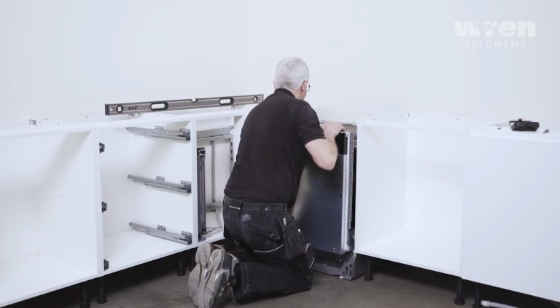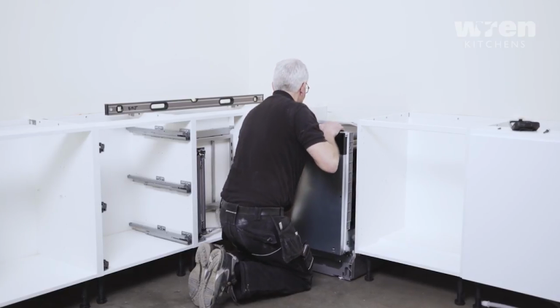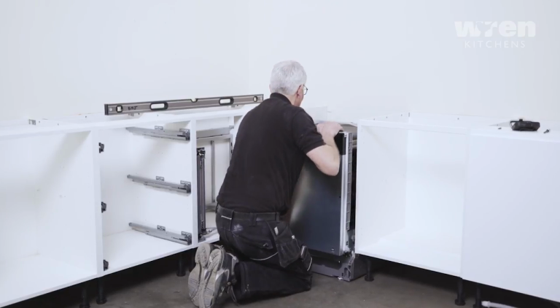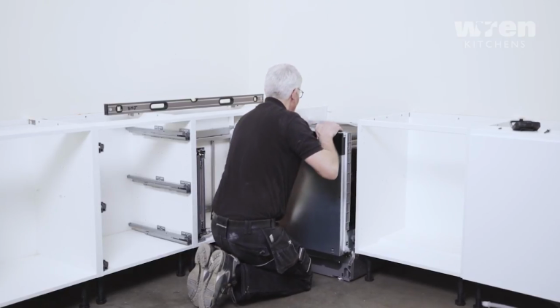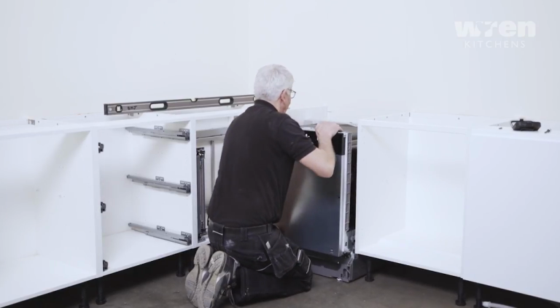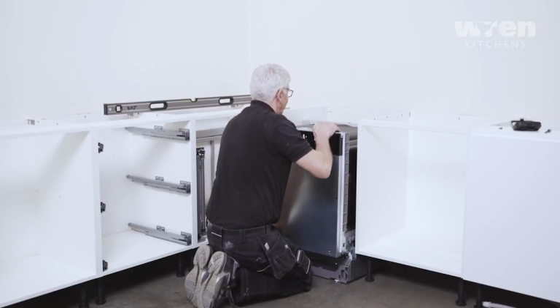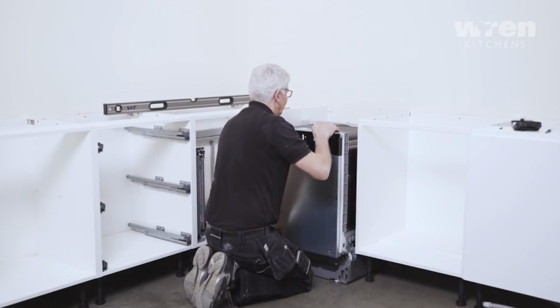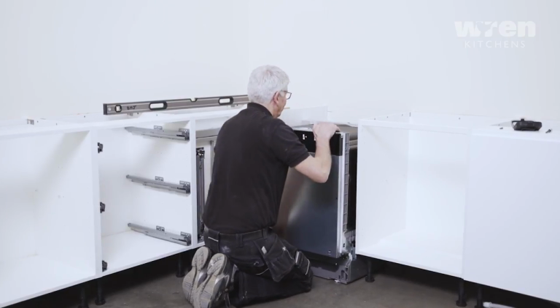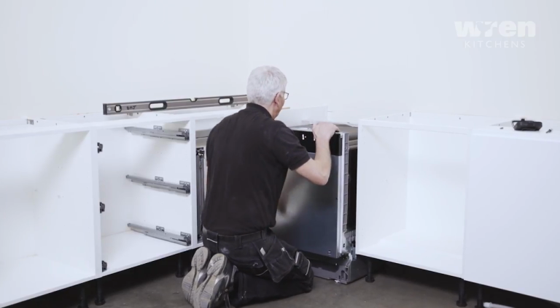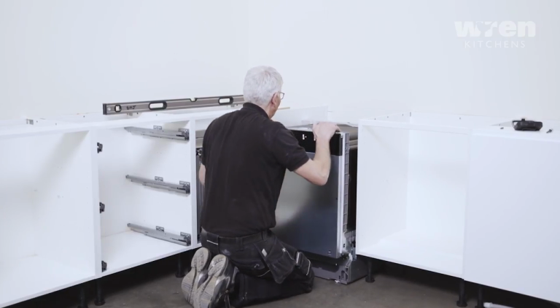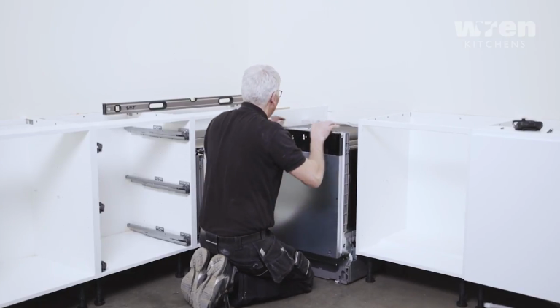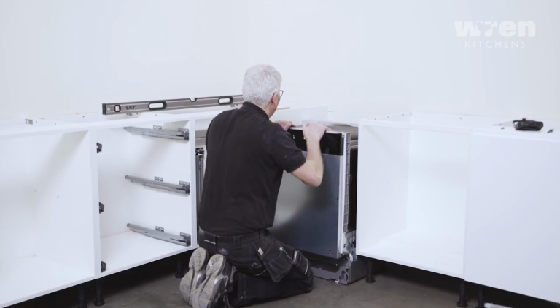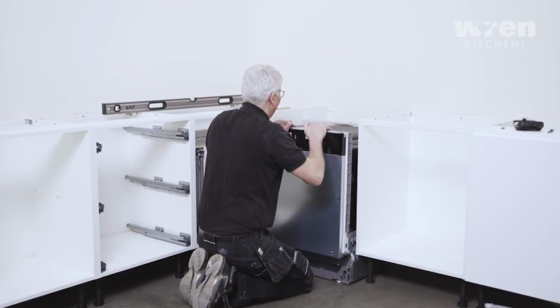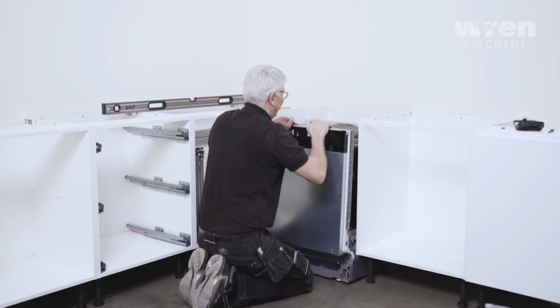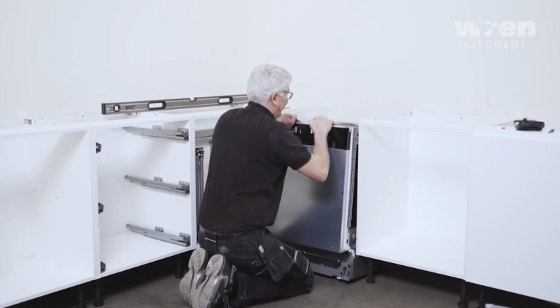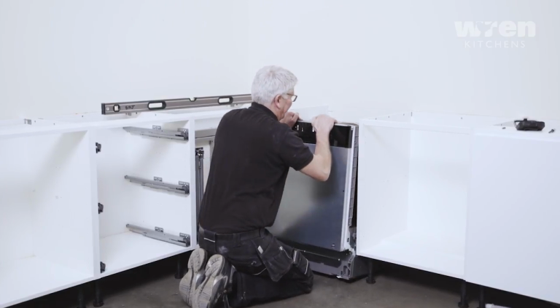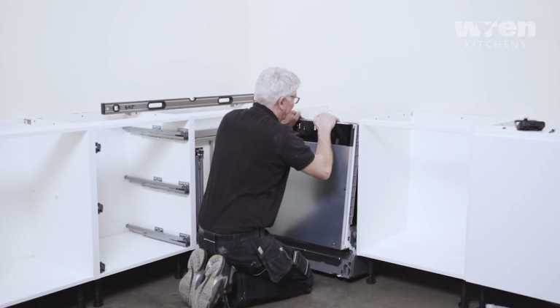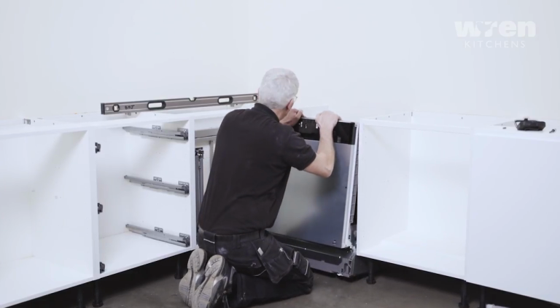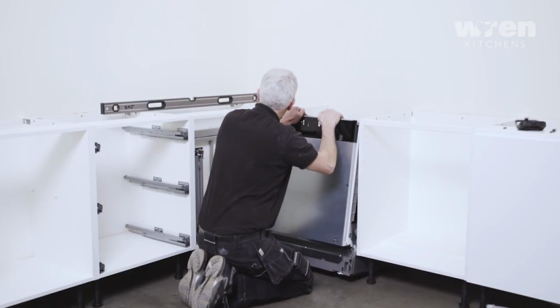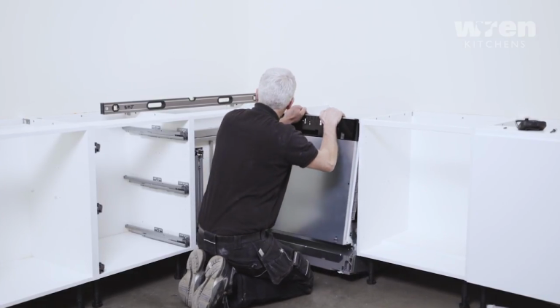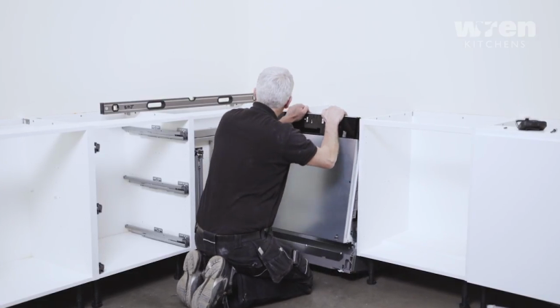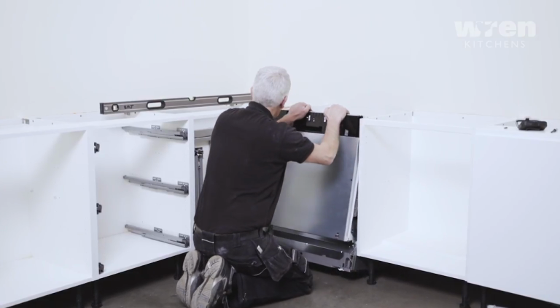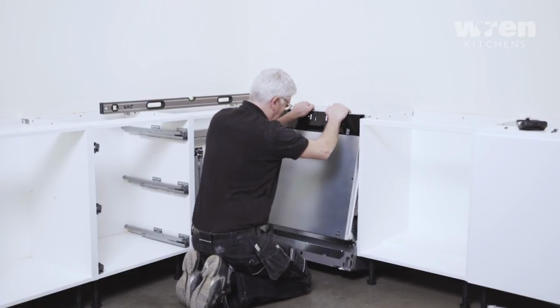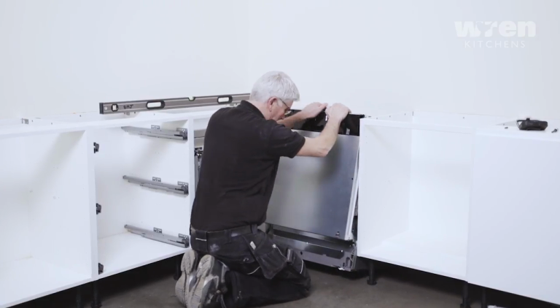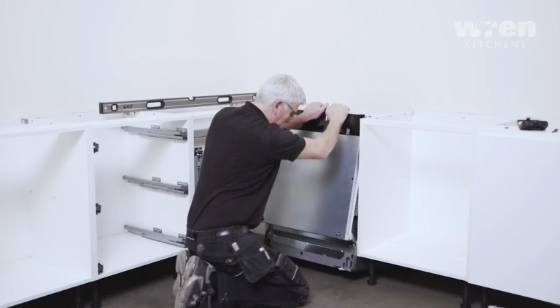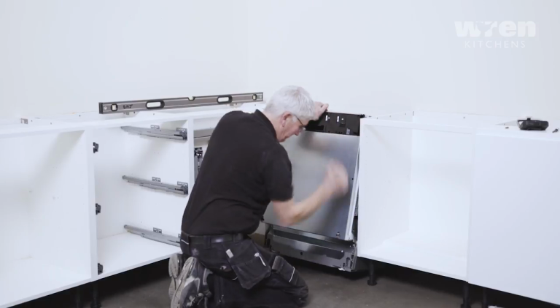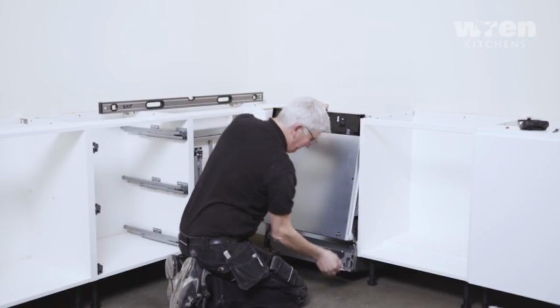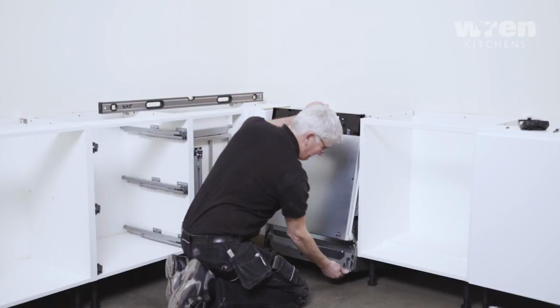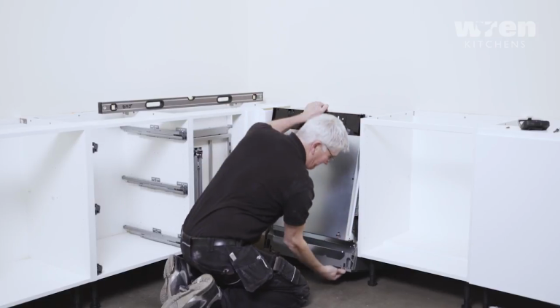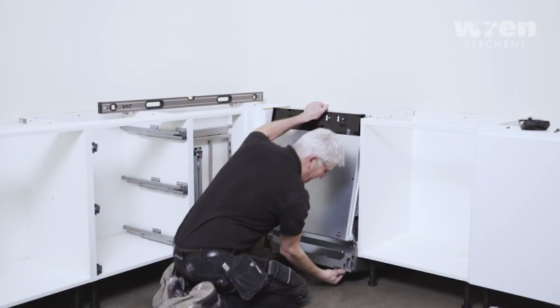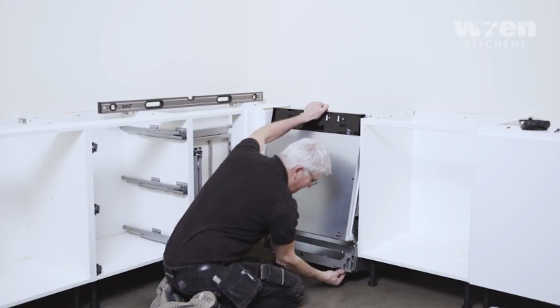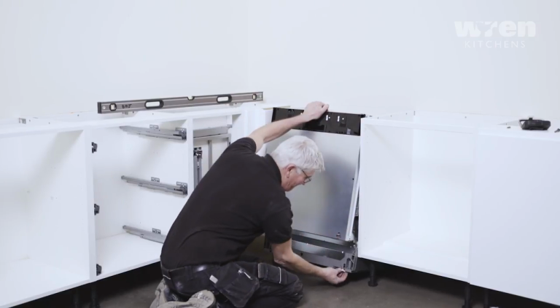Position the dishwasher into place and adjust the feet at the front of the dishwasher to the required height.